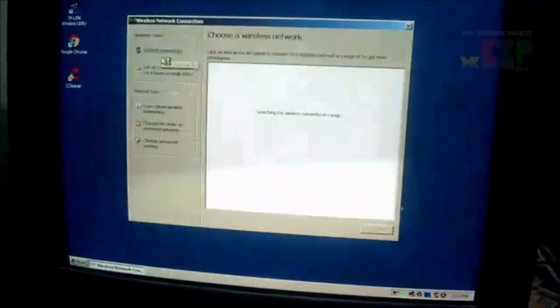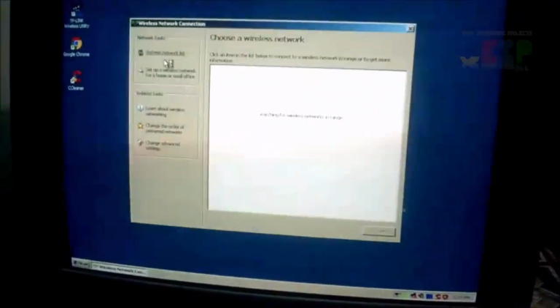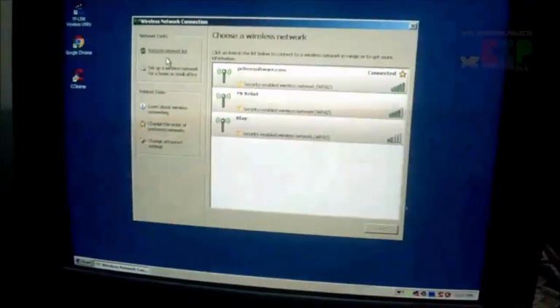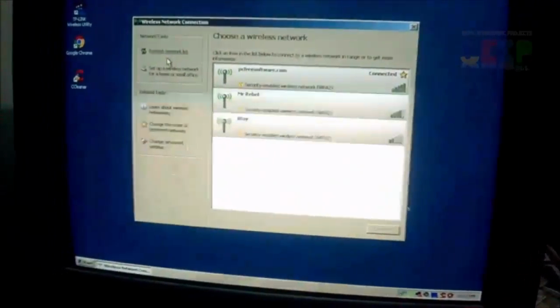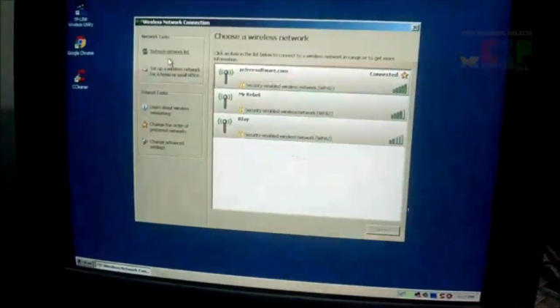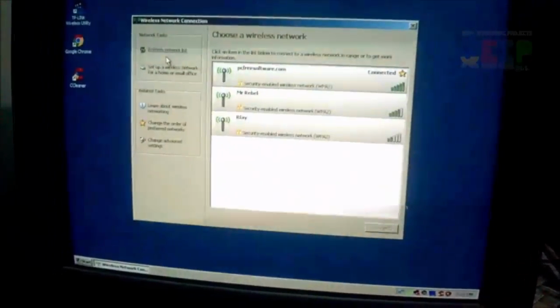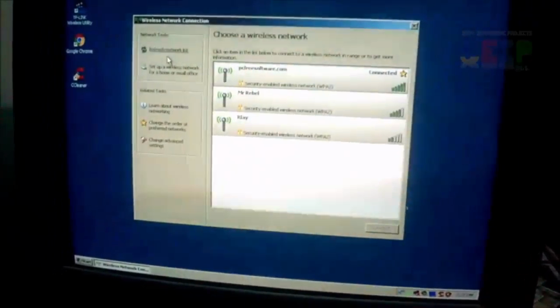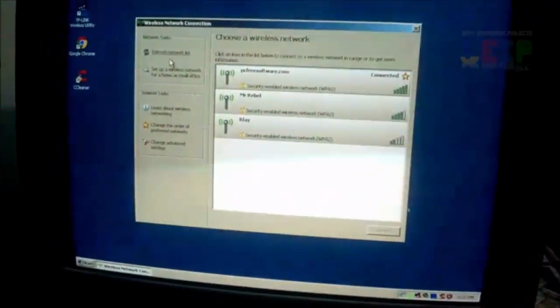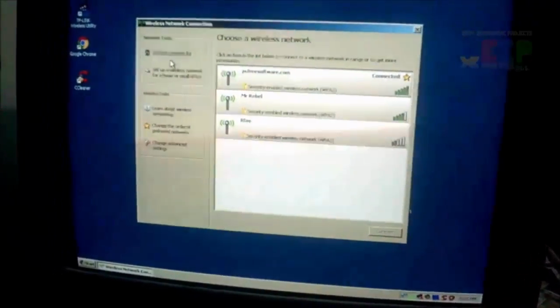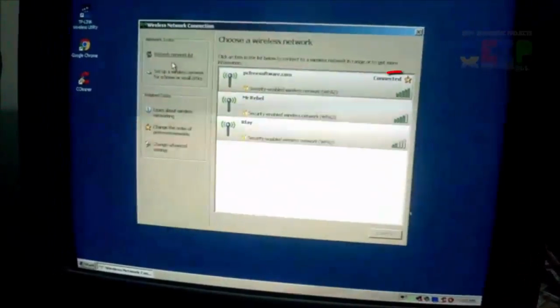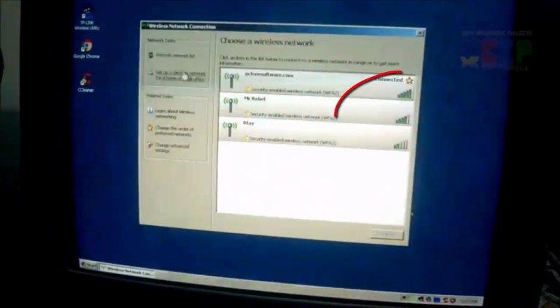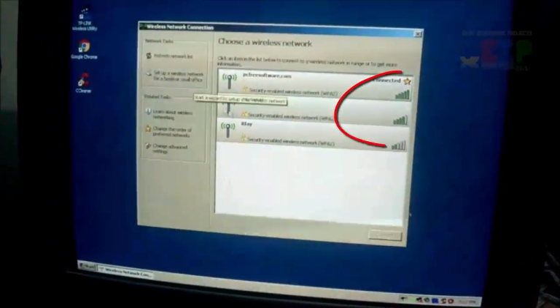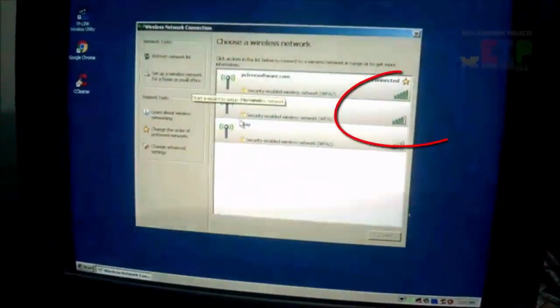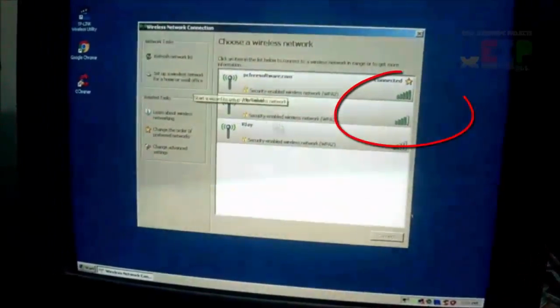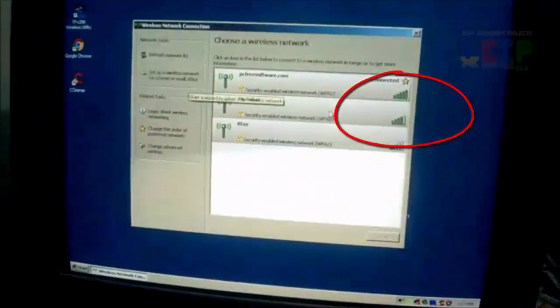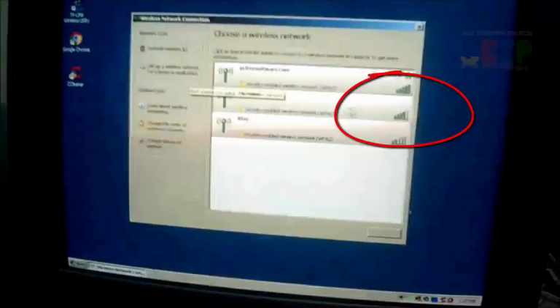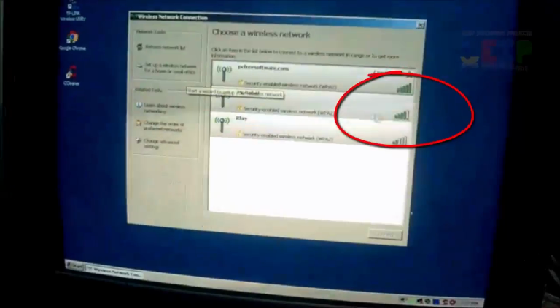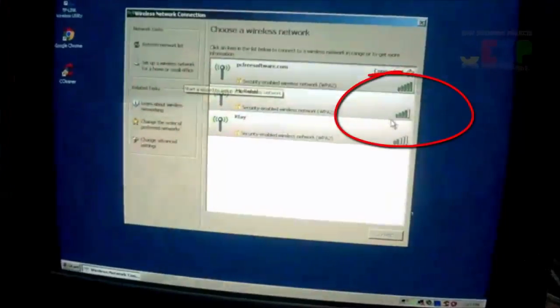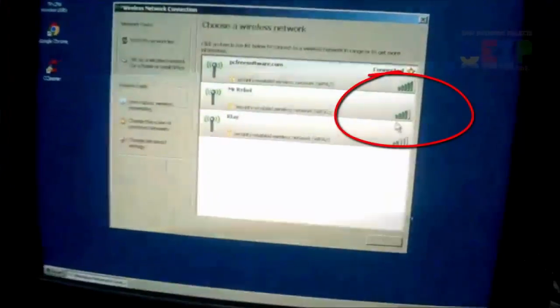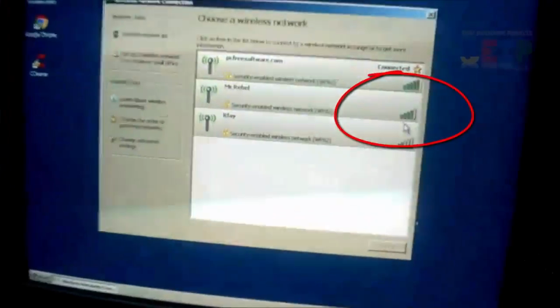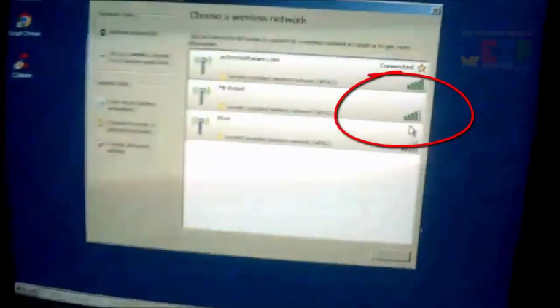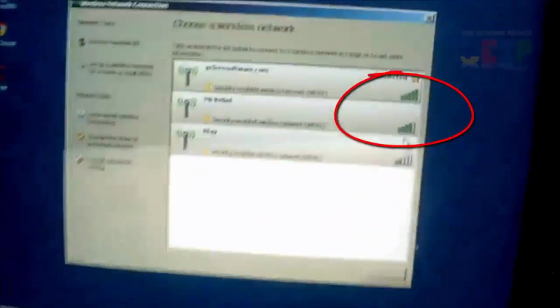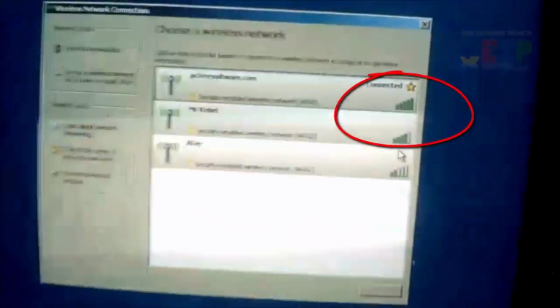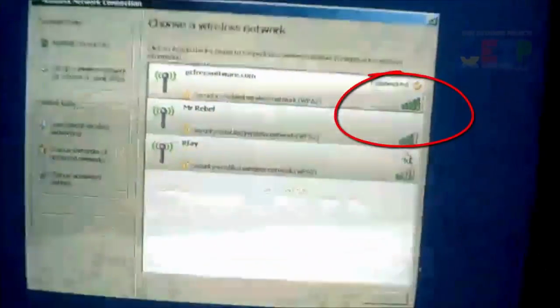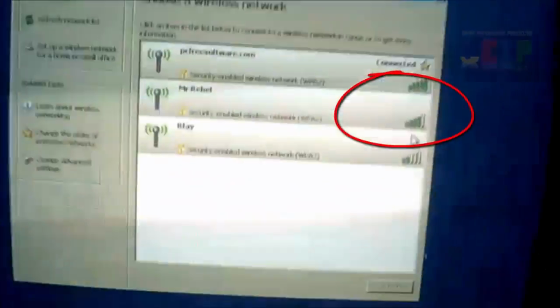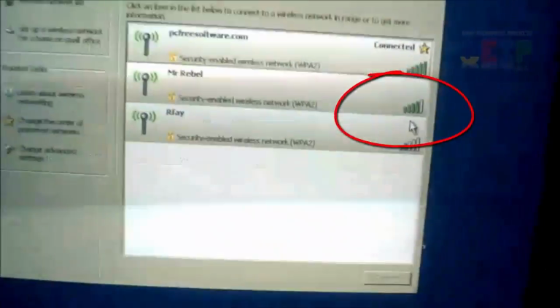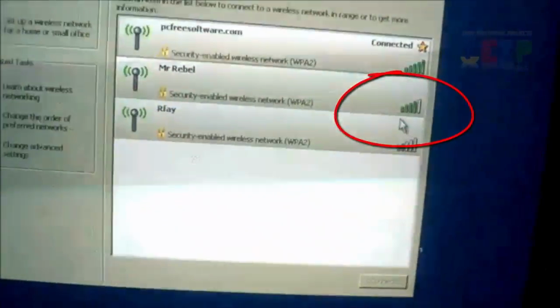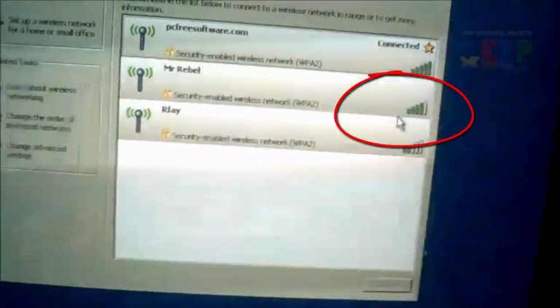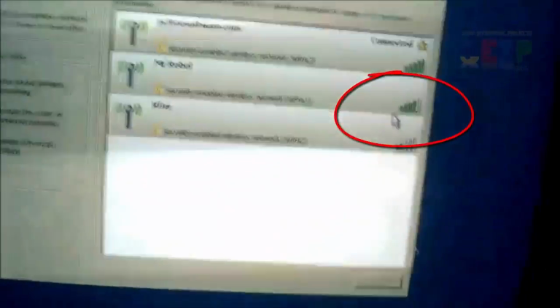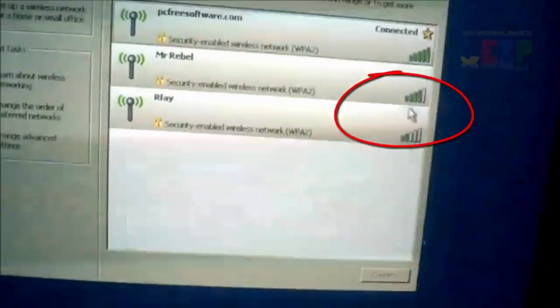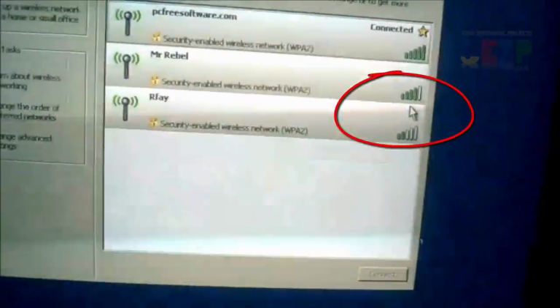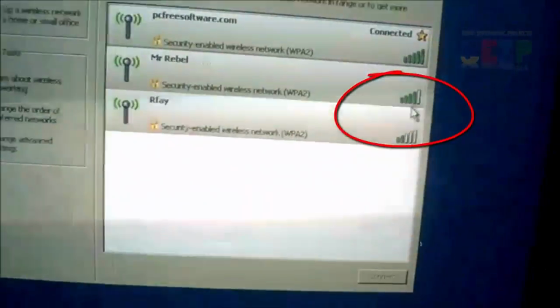Now see — four signals show, and three networks caught.